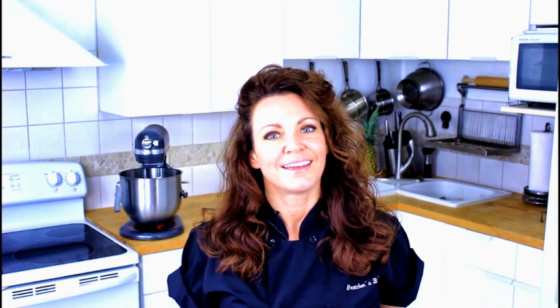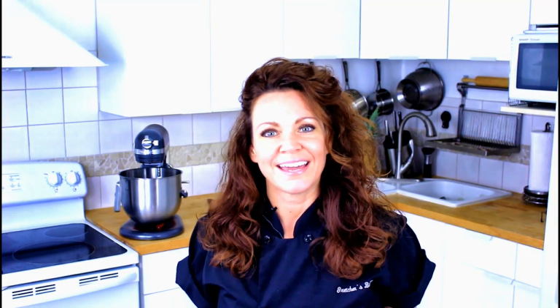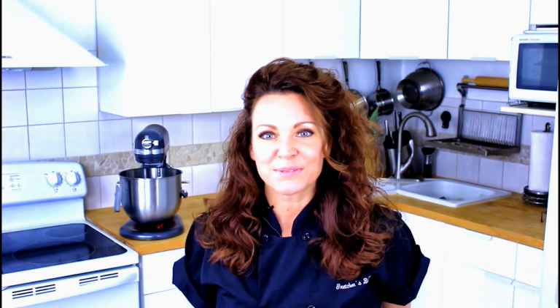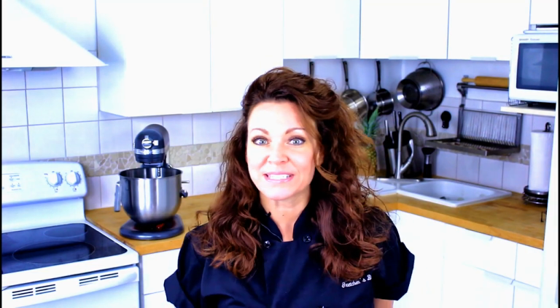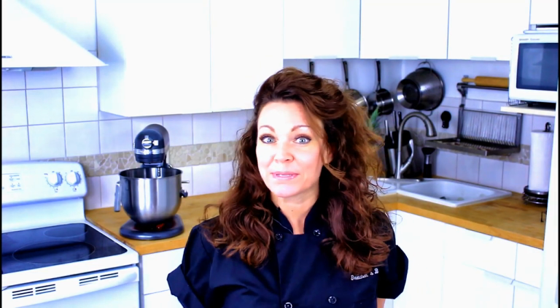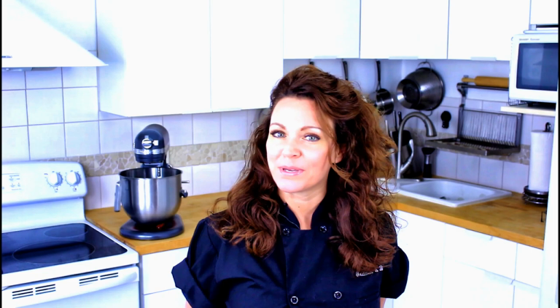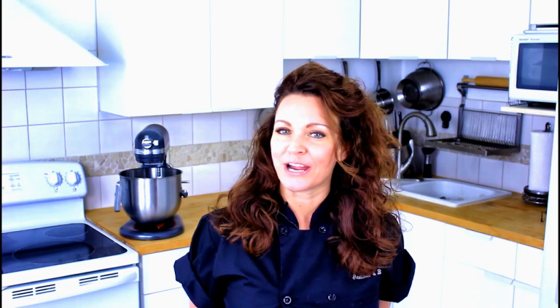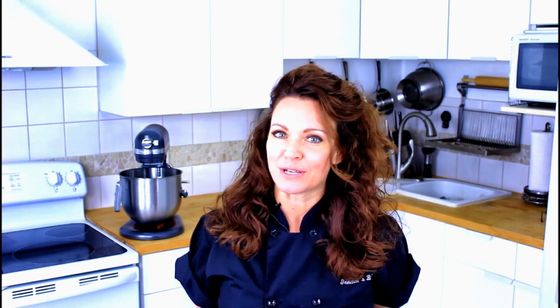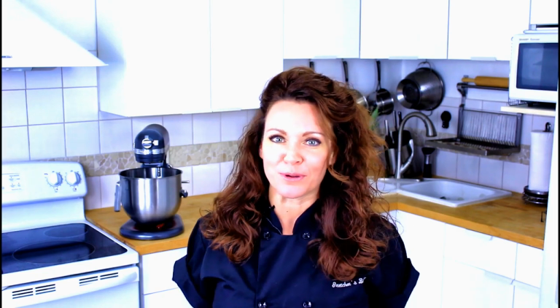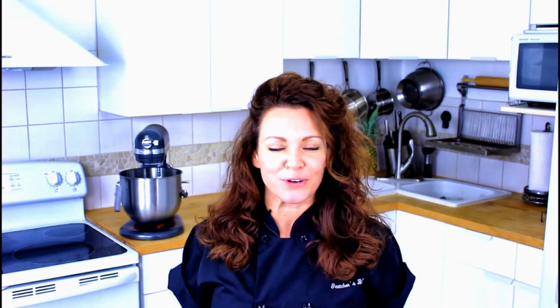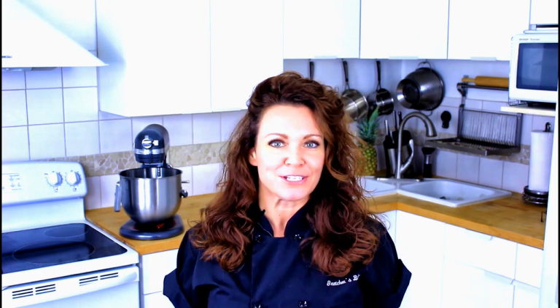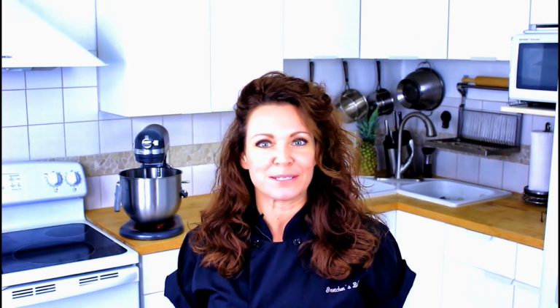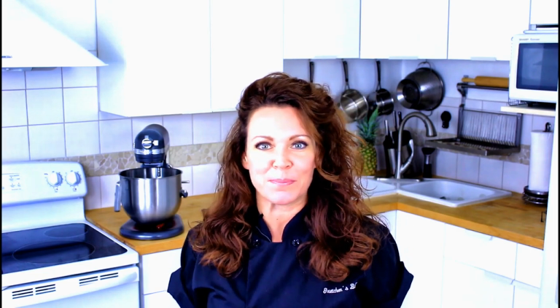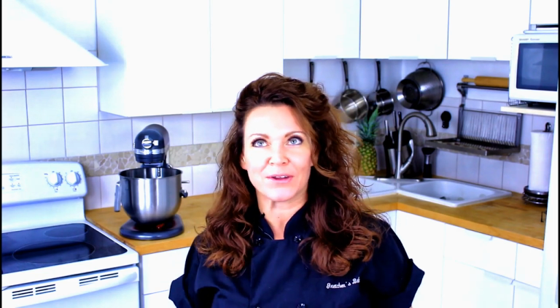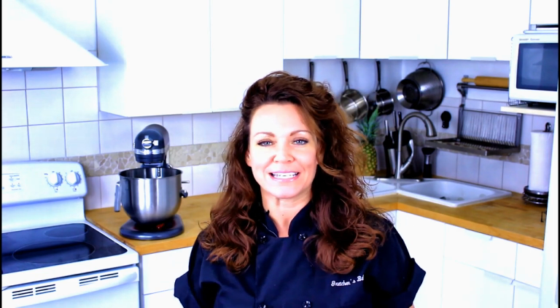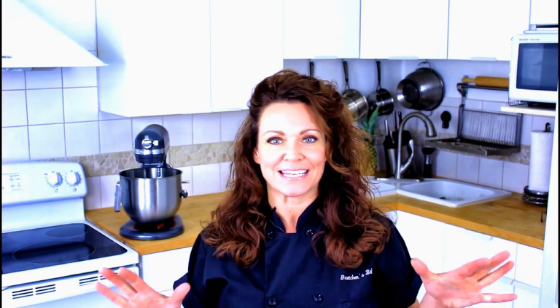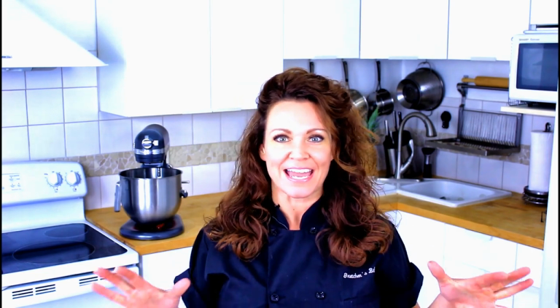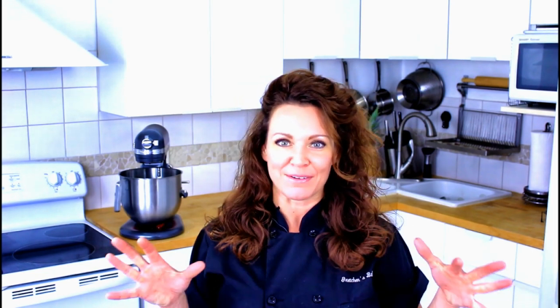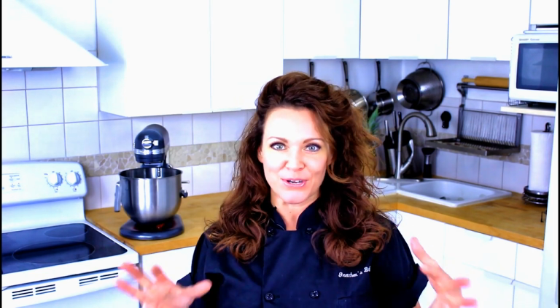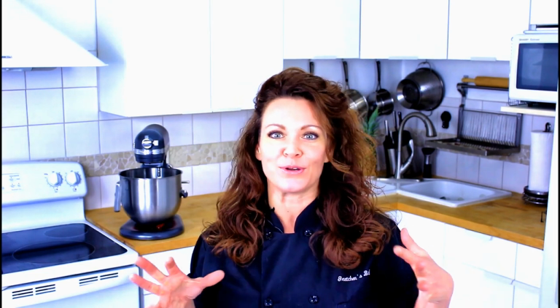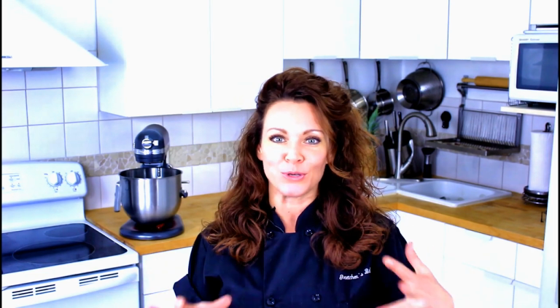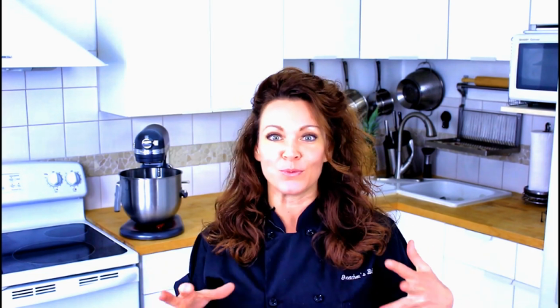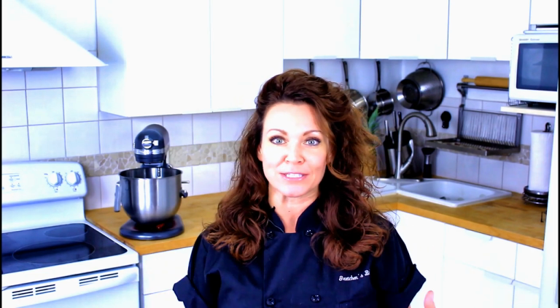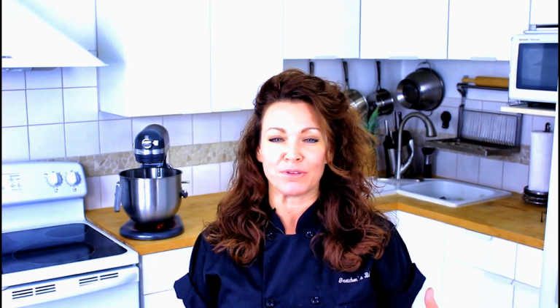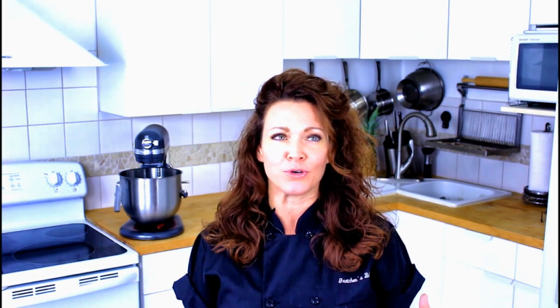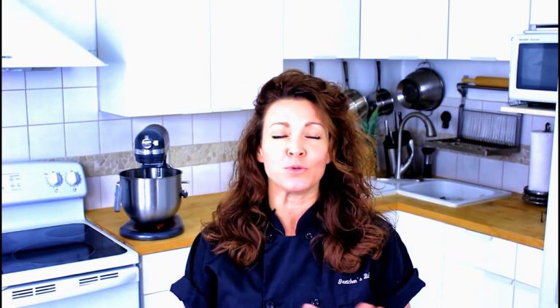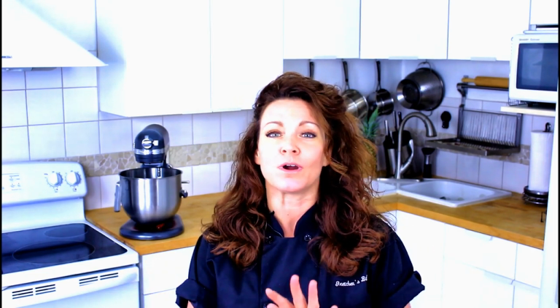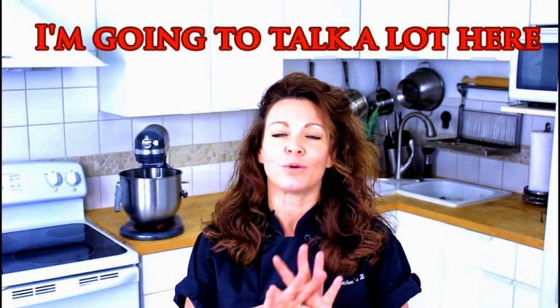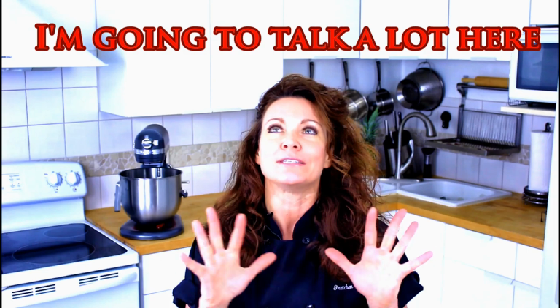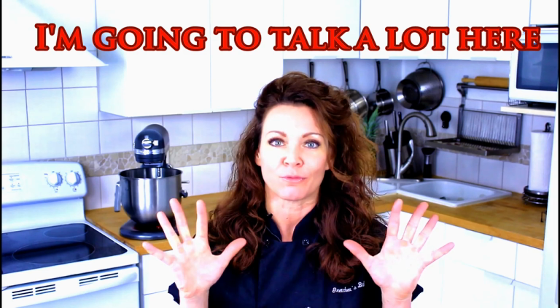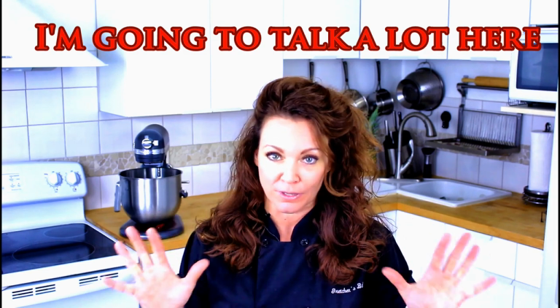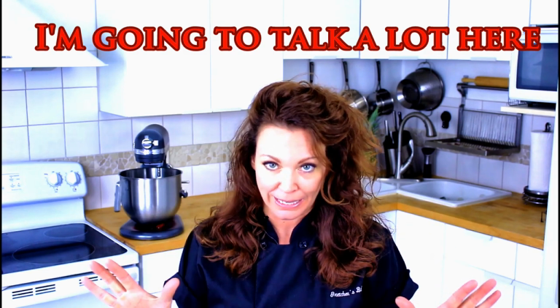Hey guys, what's up? It's me Gretchen from Gretchen's Bakery and today I have another new recipe for you. You are going to flip.